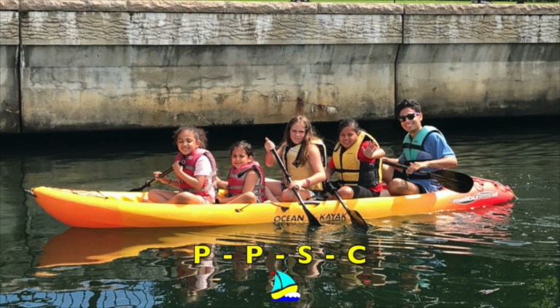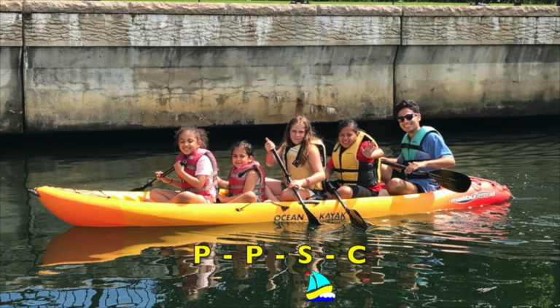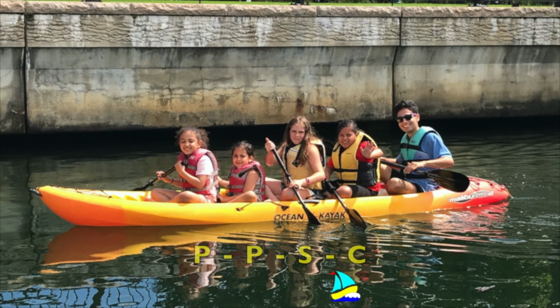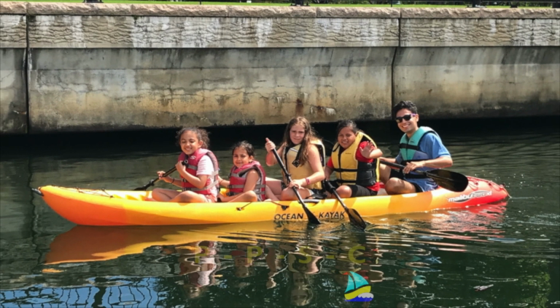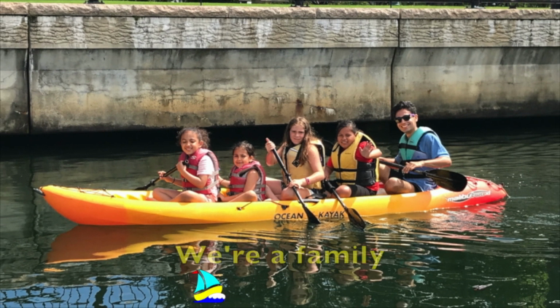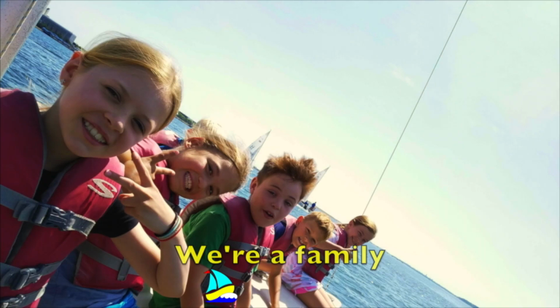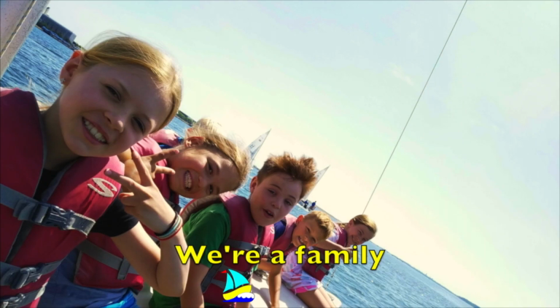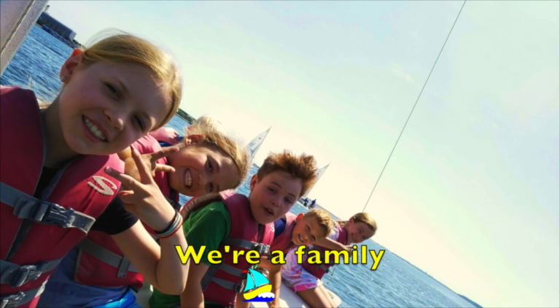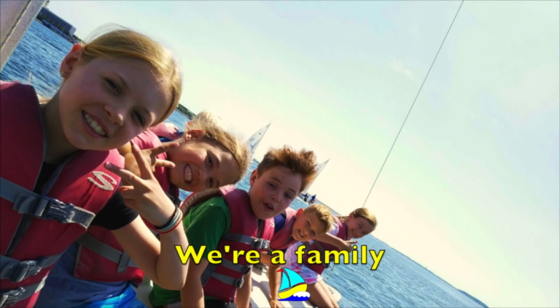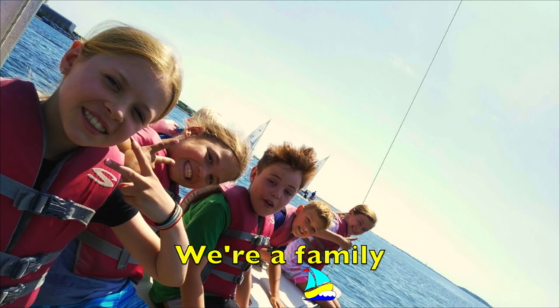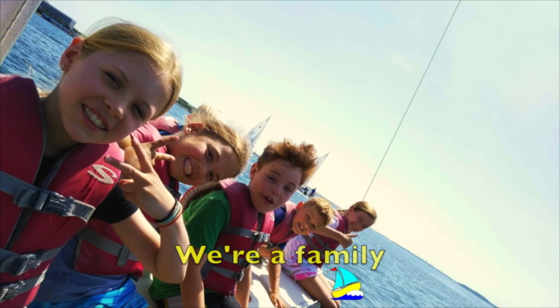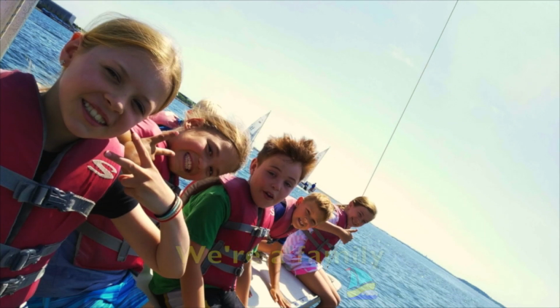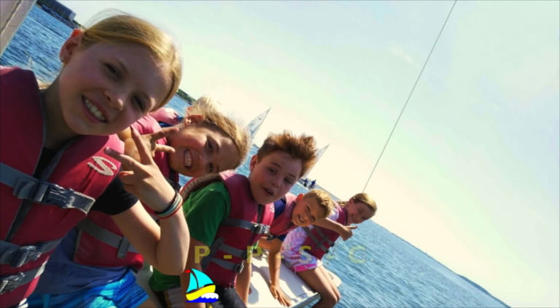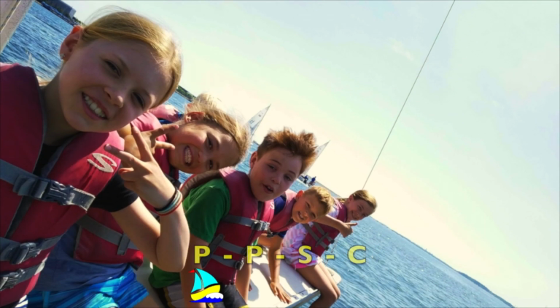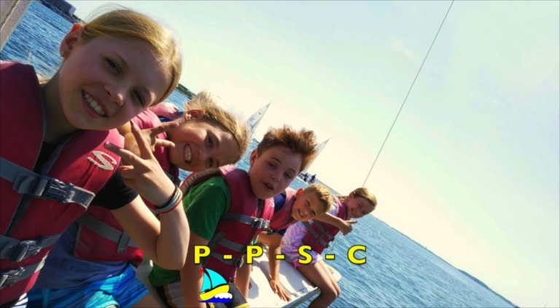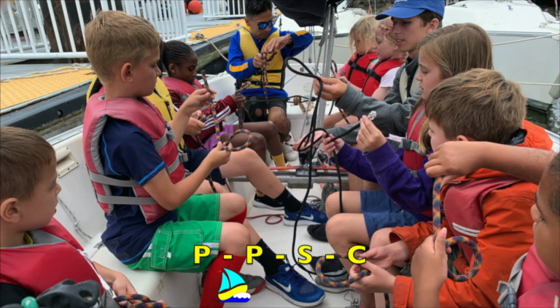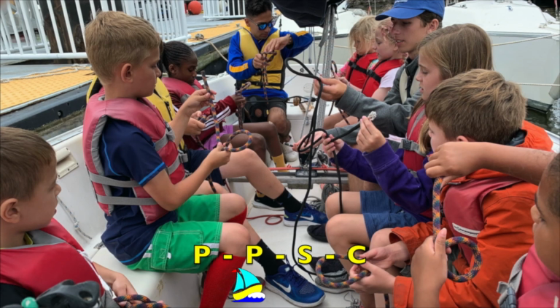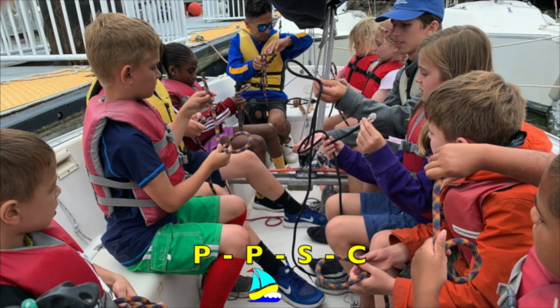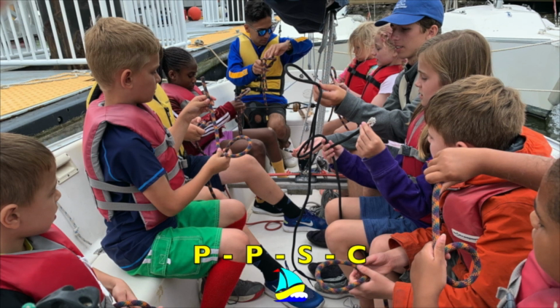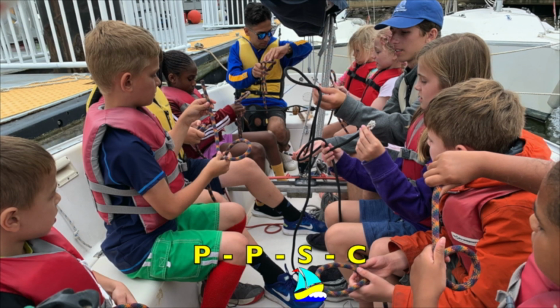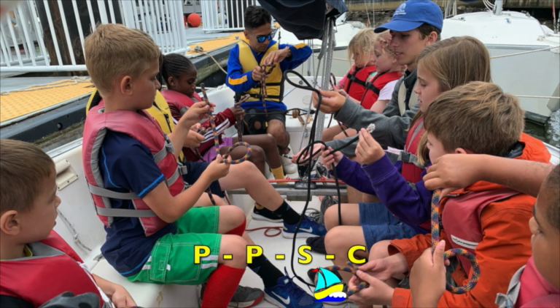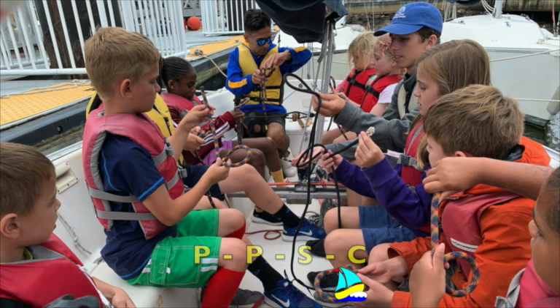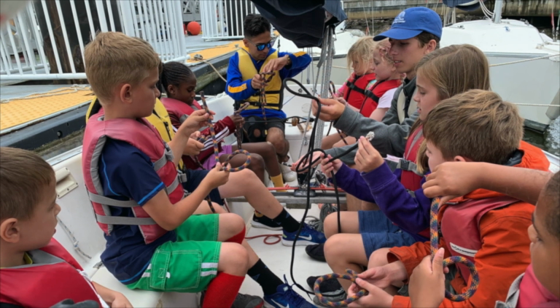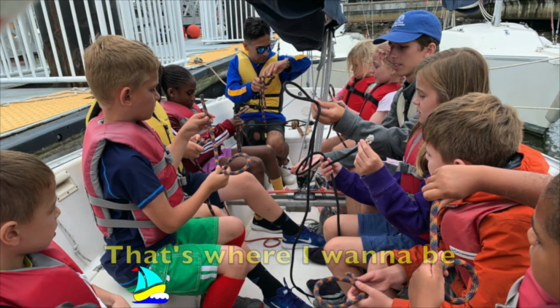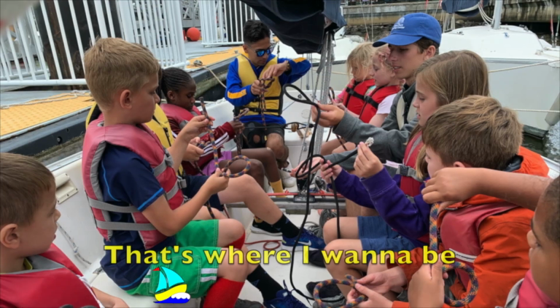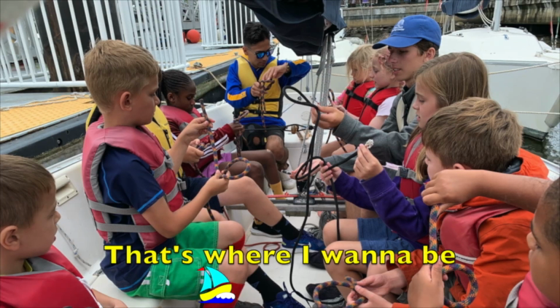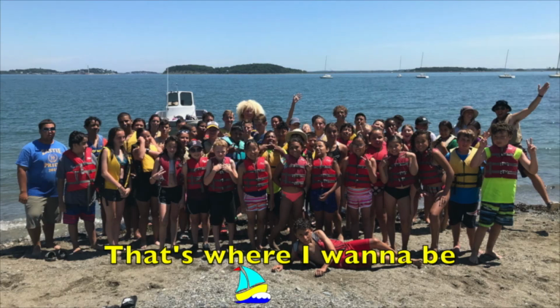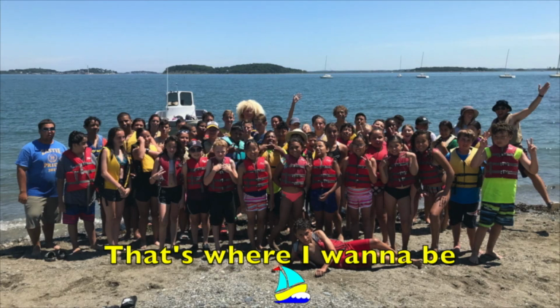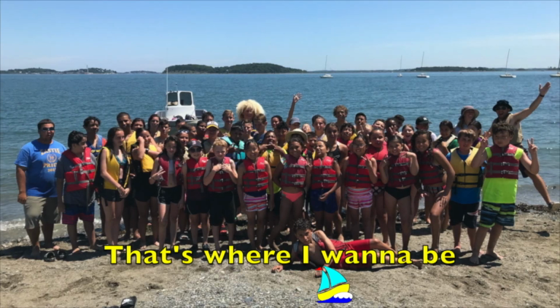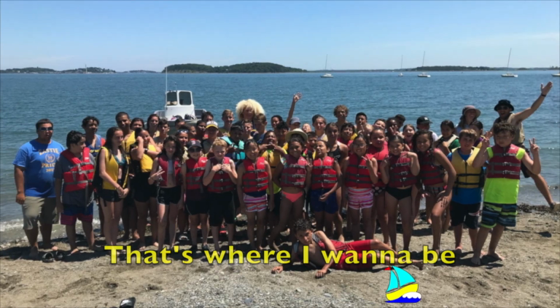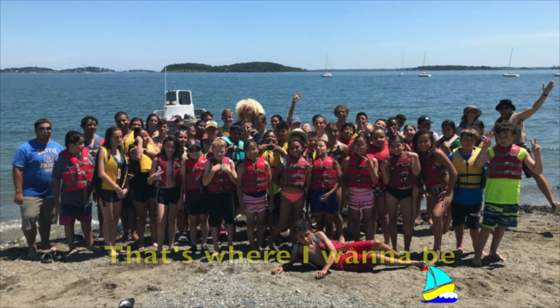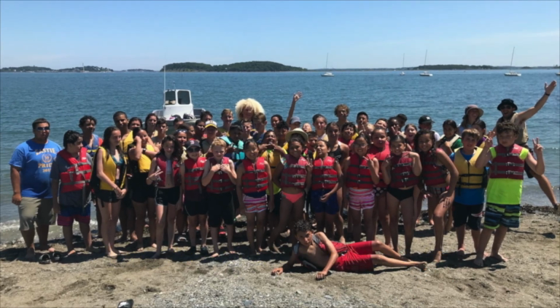EPSC, we're a family. EPSC, that's where I want to be.